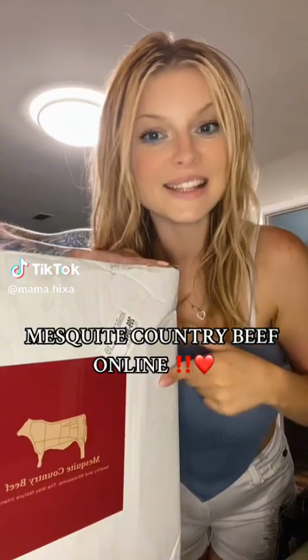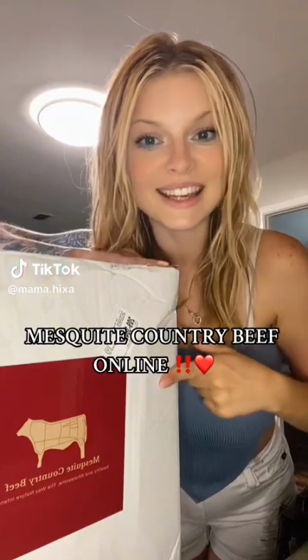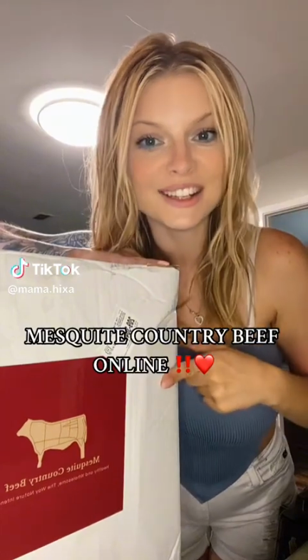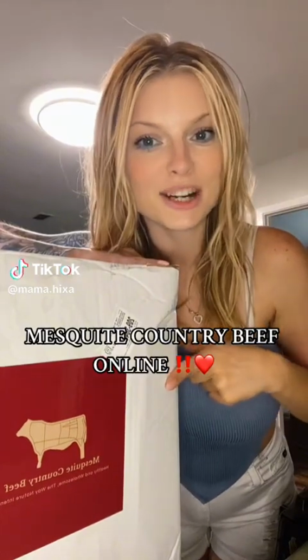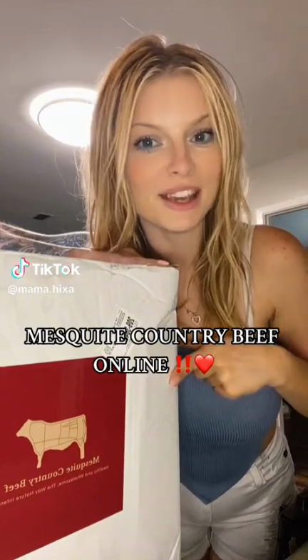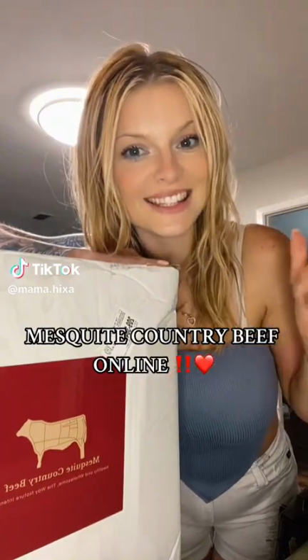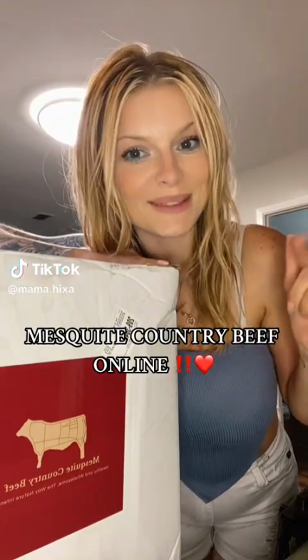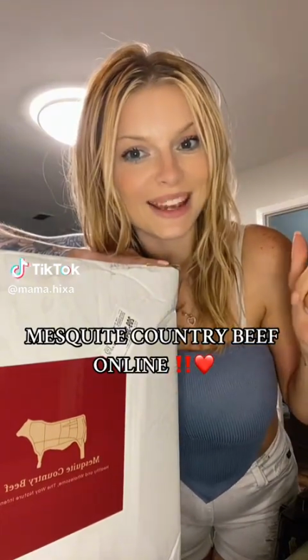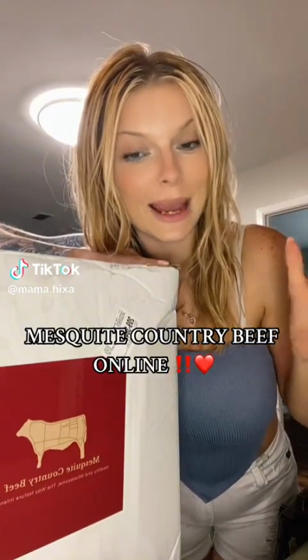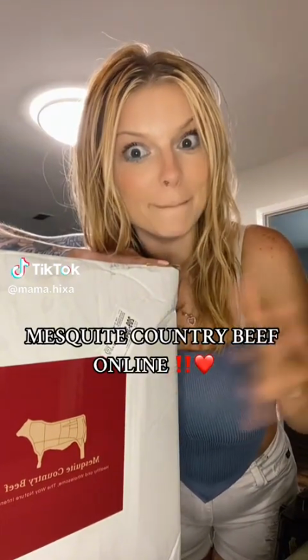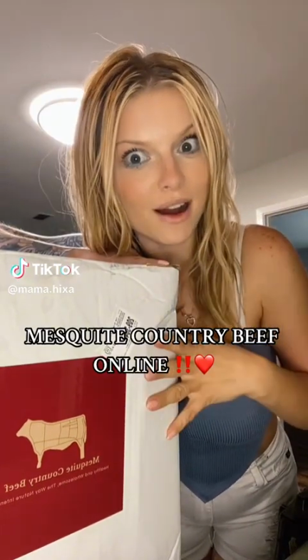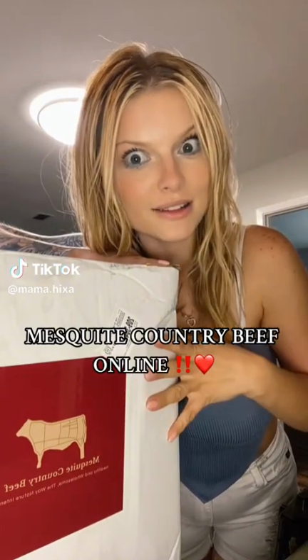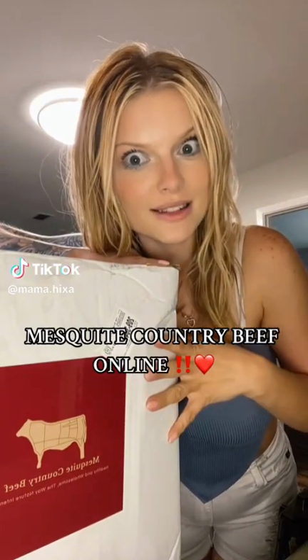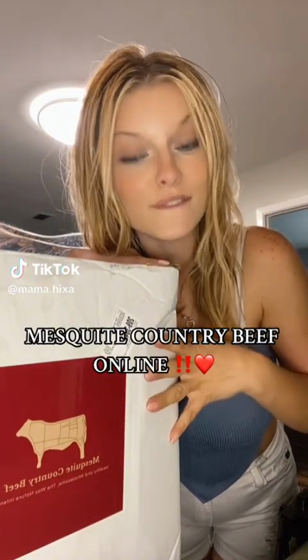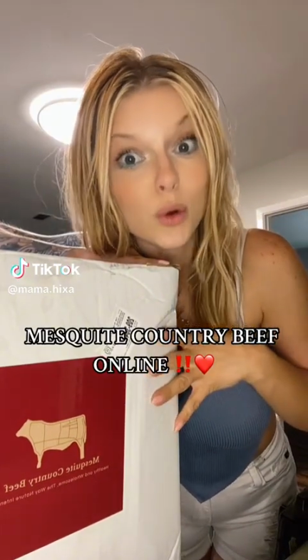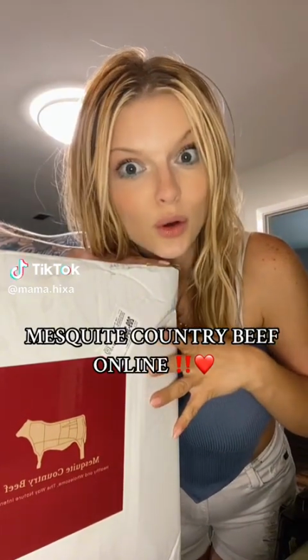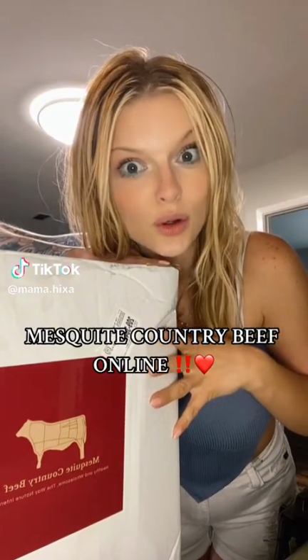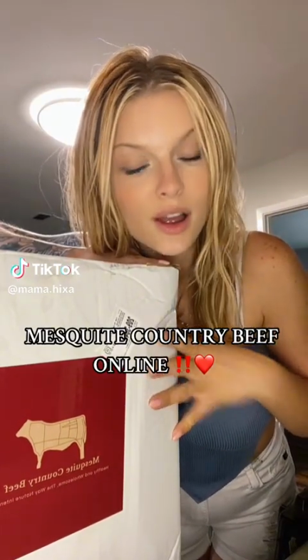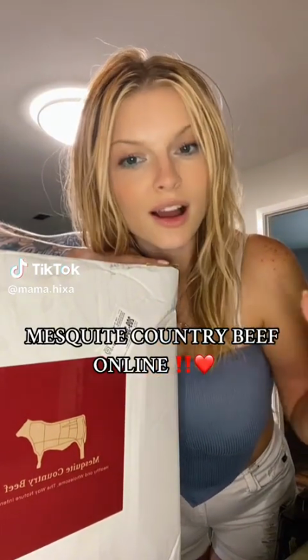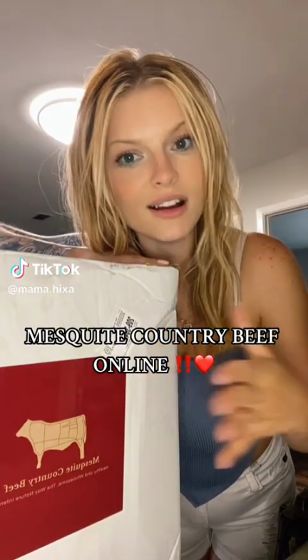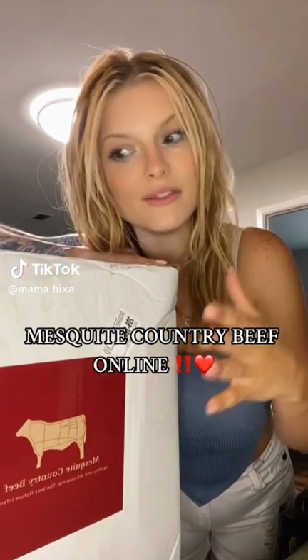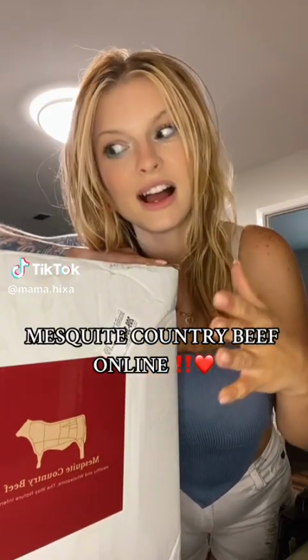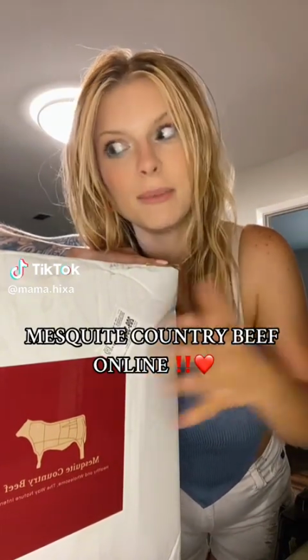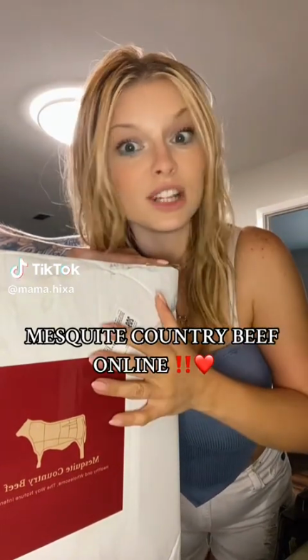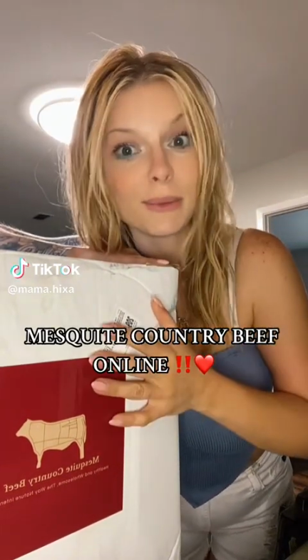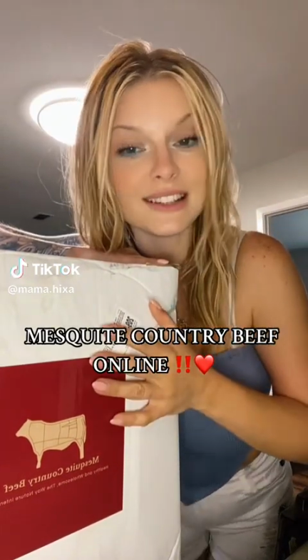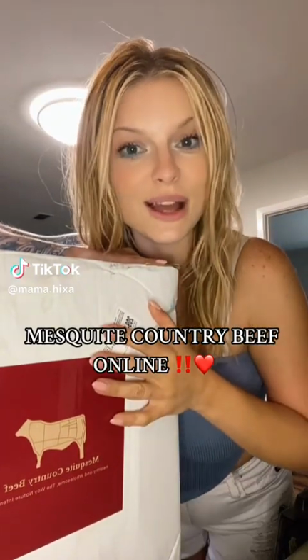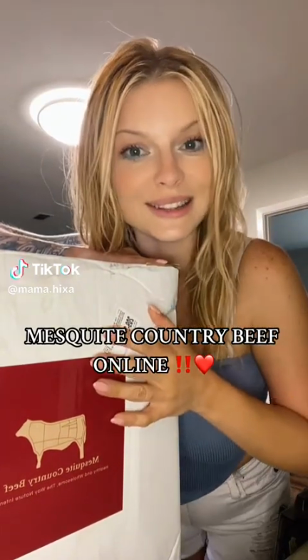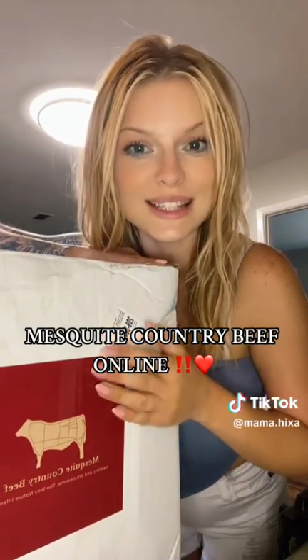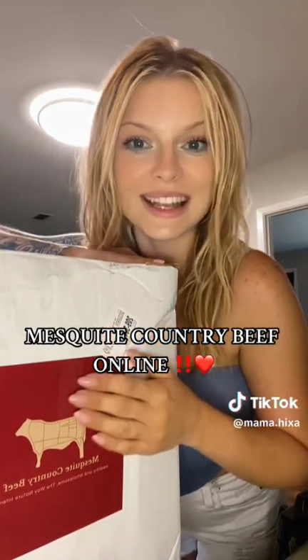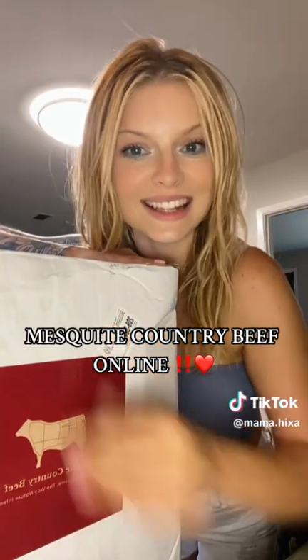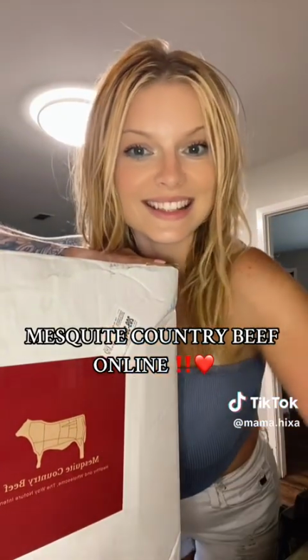Mesquite Country Beef sent me a box full of a bunch of different meats, so let's see what they sent us.